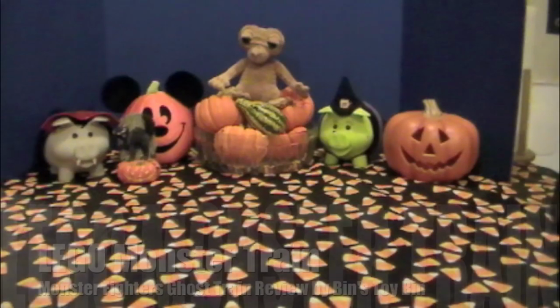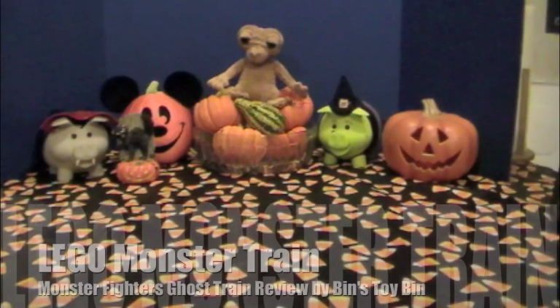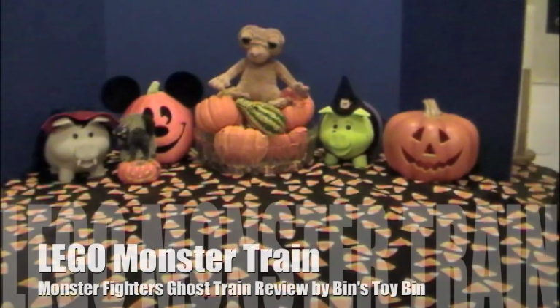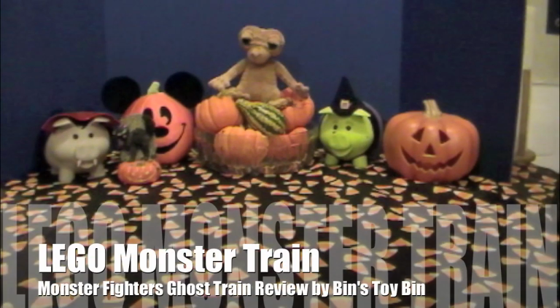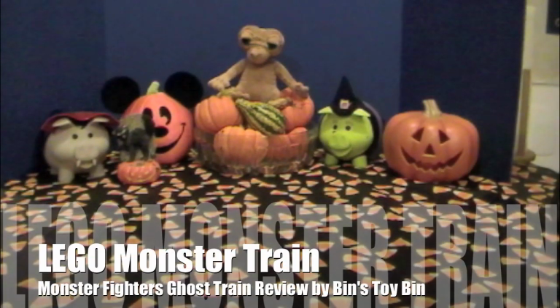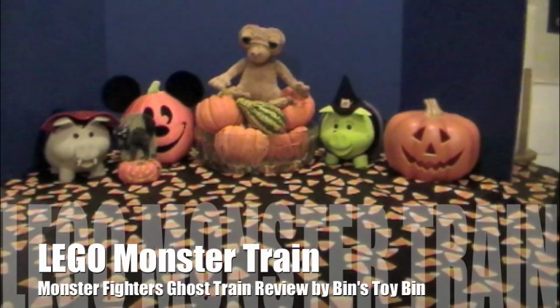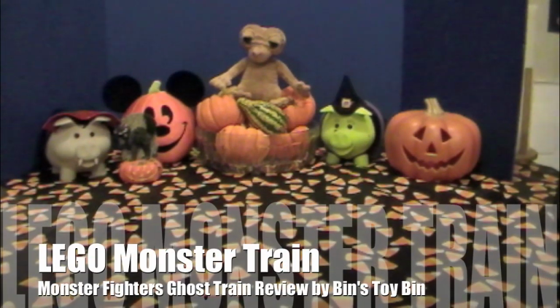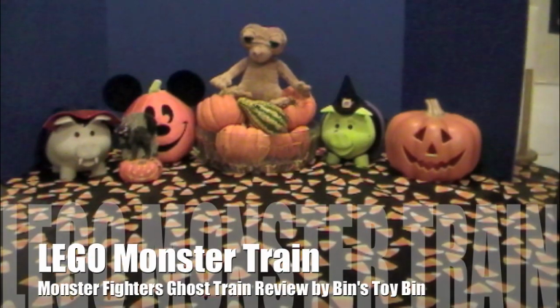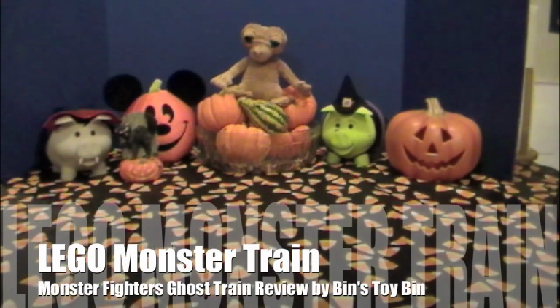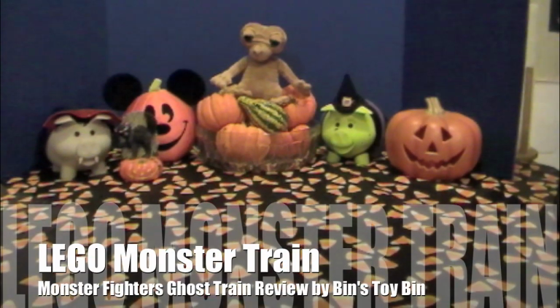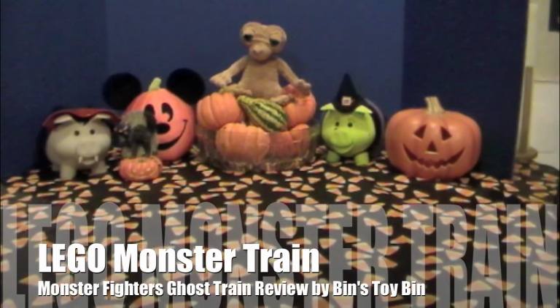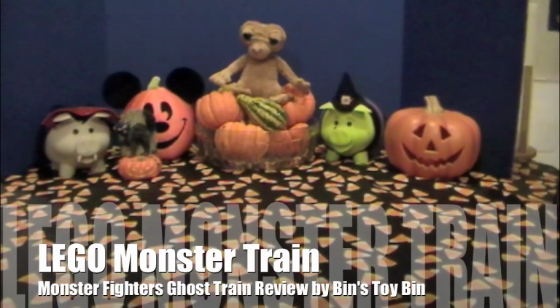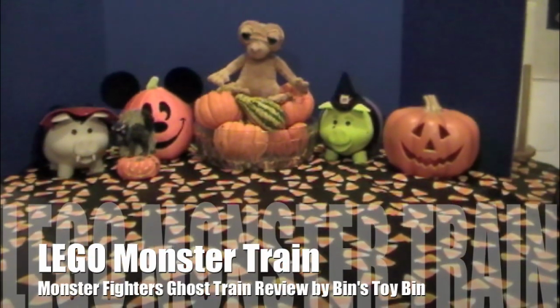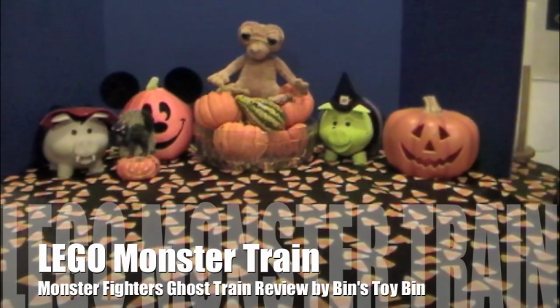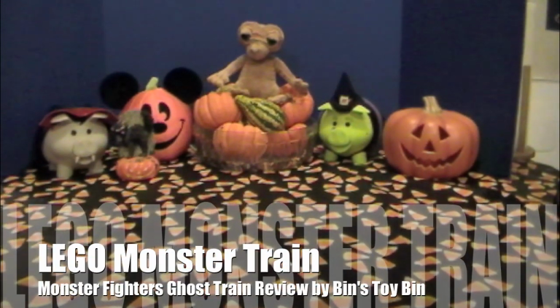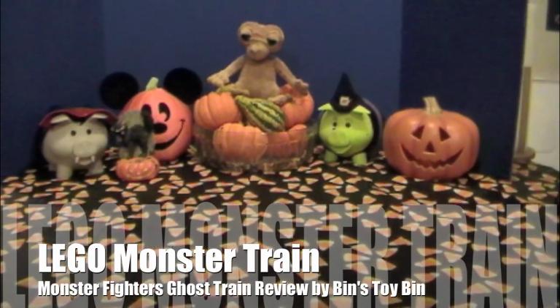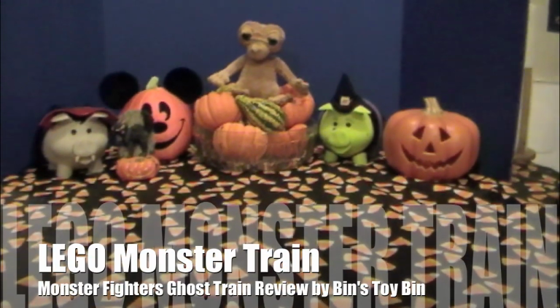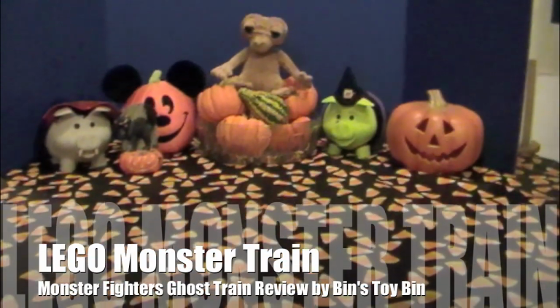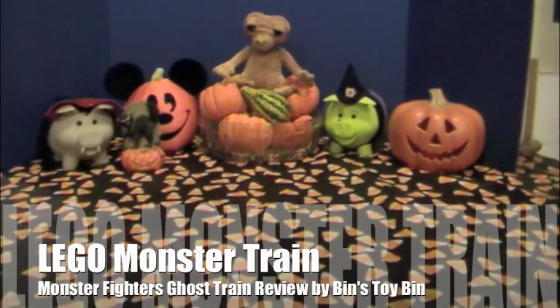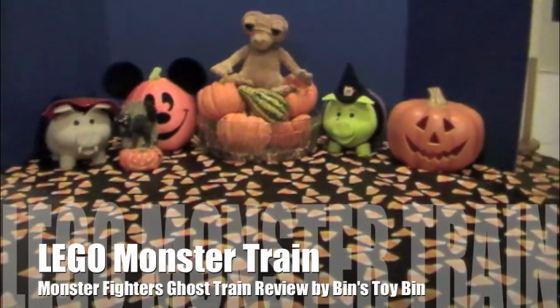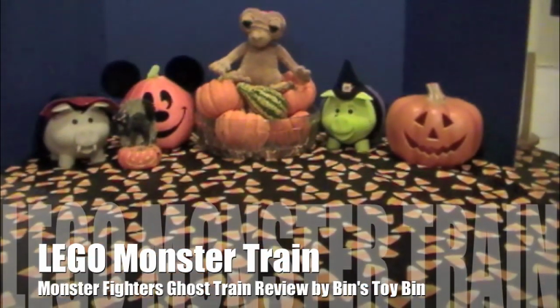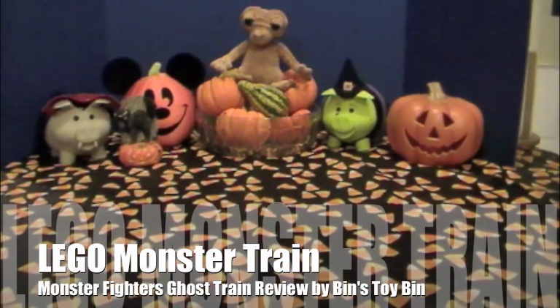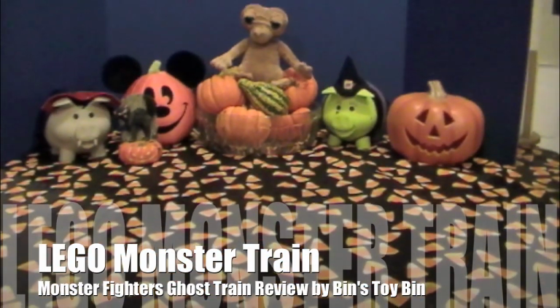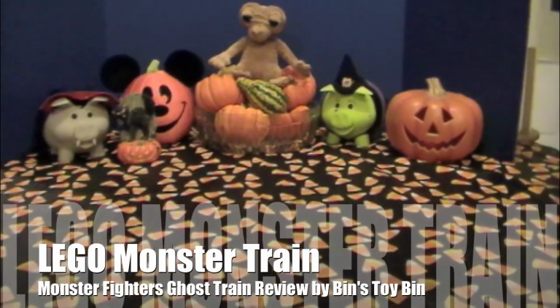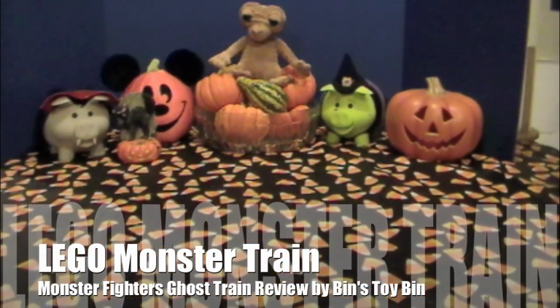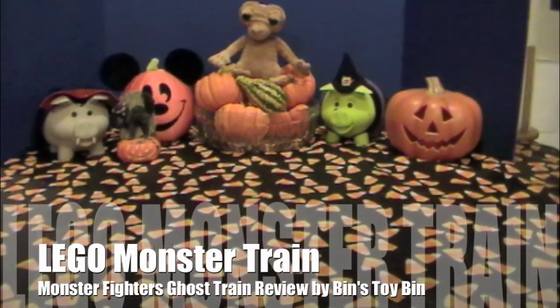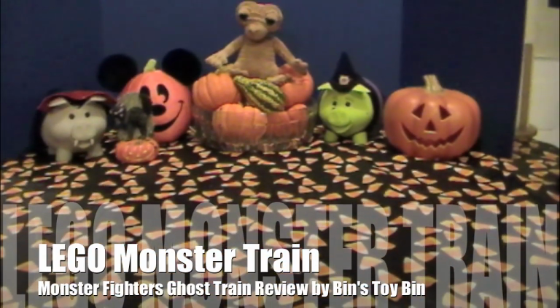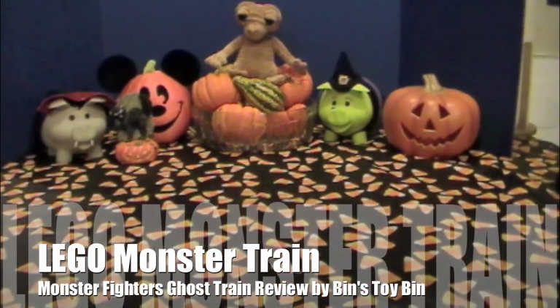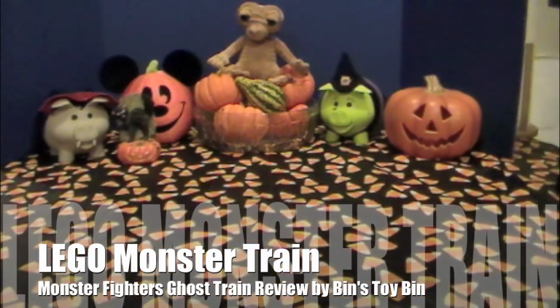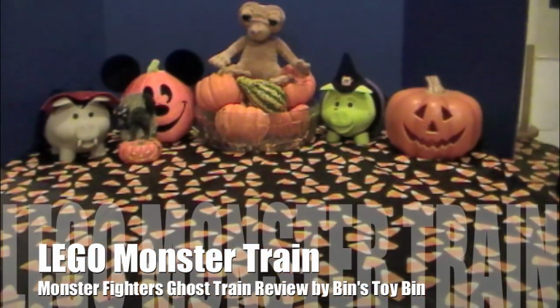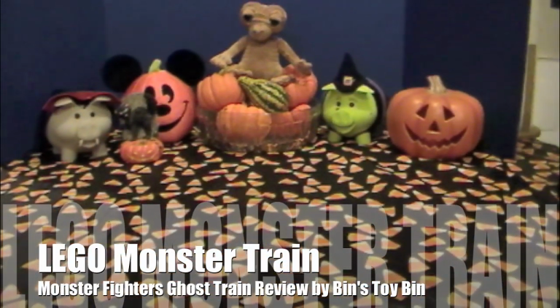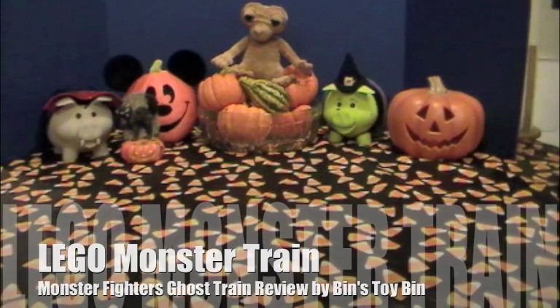Hi, I'm John. And I'm Bin. It's still October, still Bricktober. Bricktober!